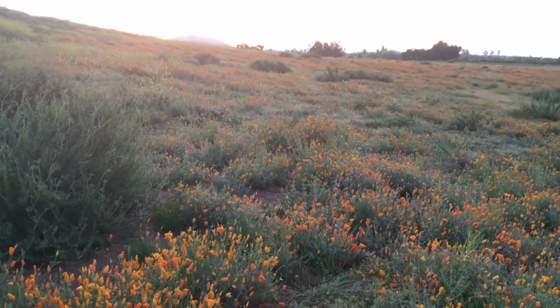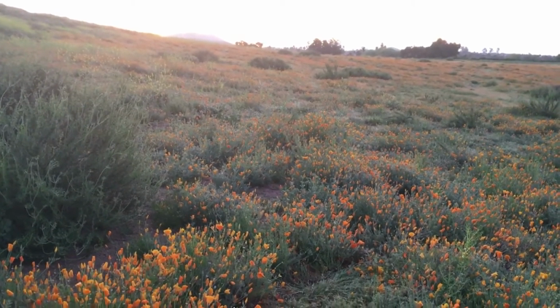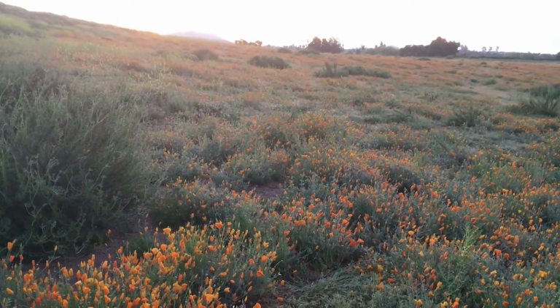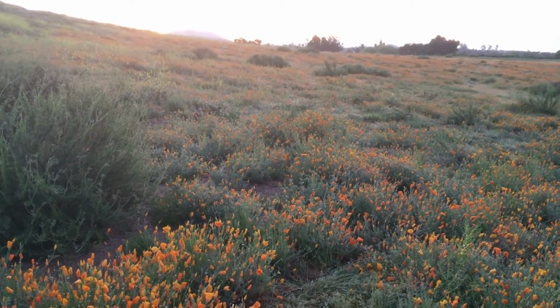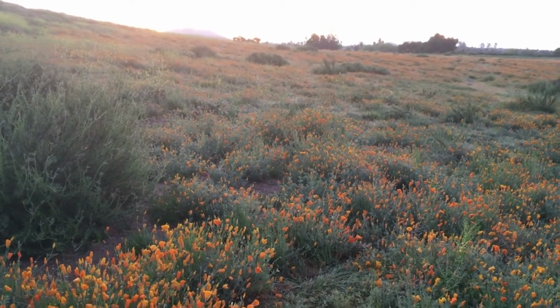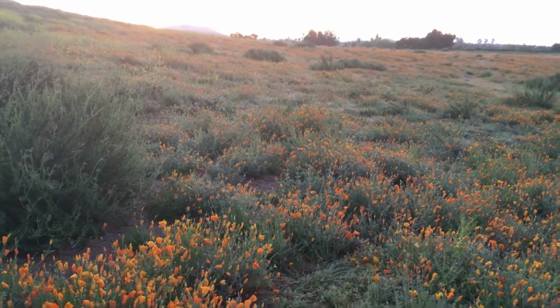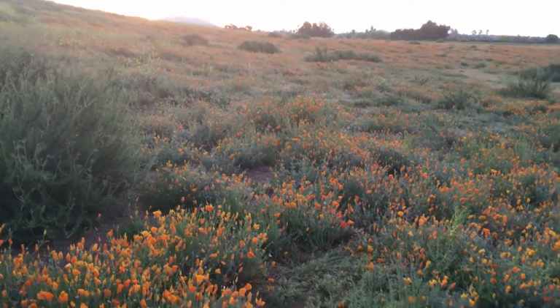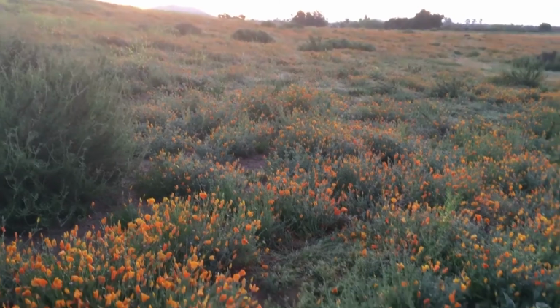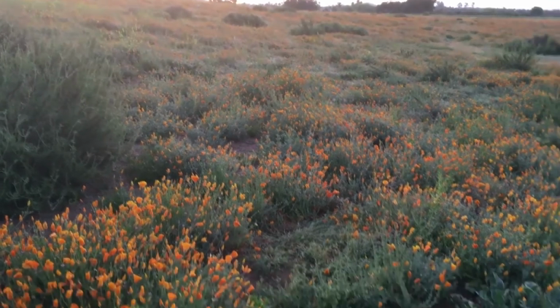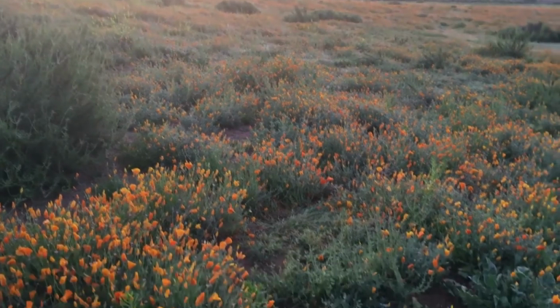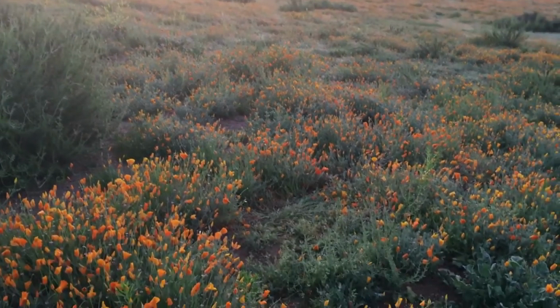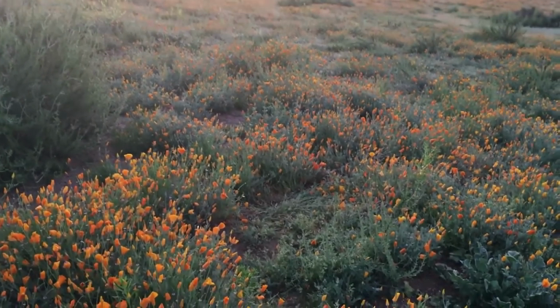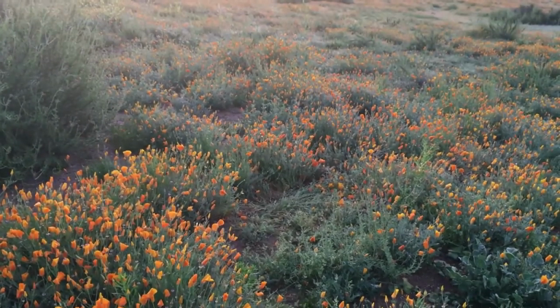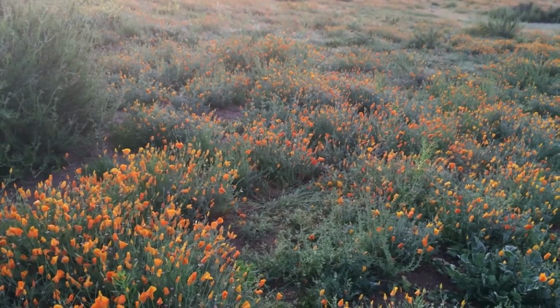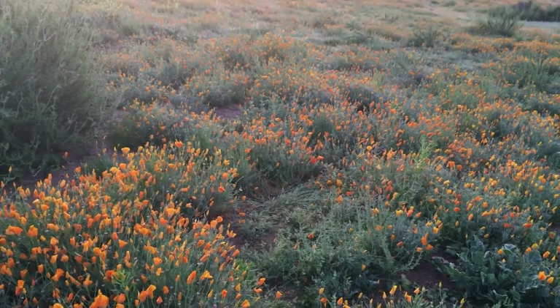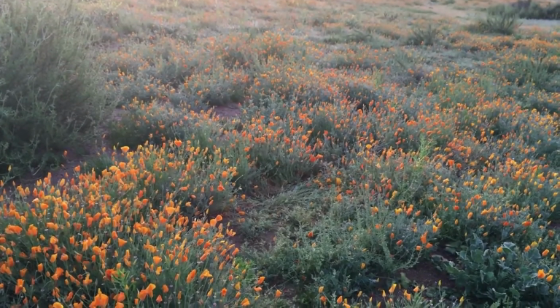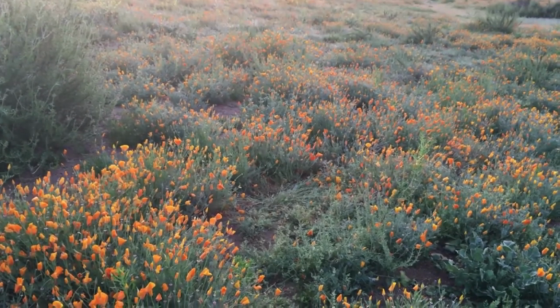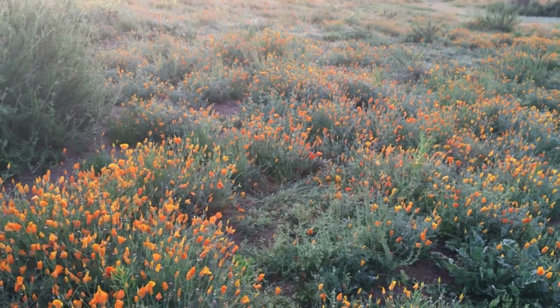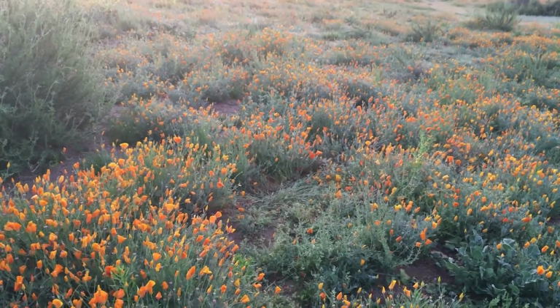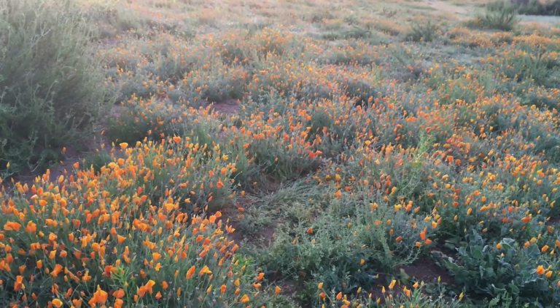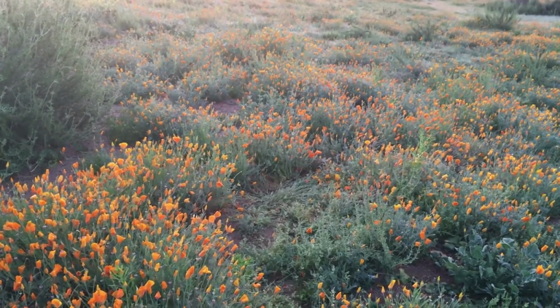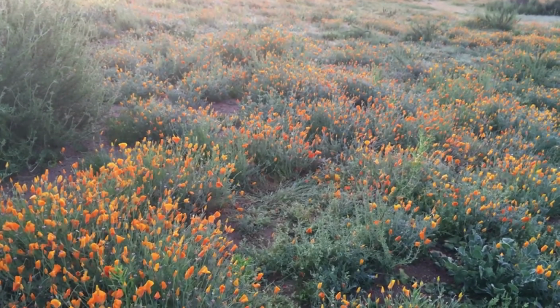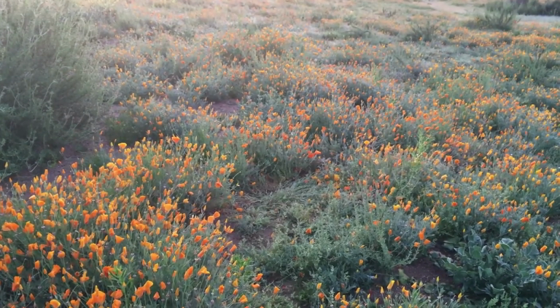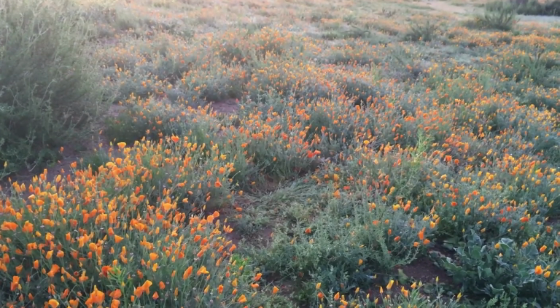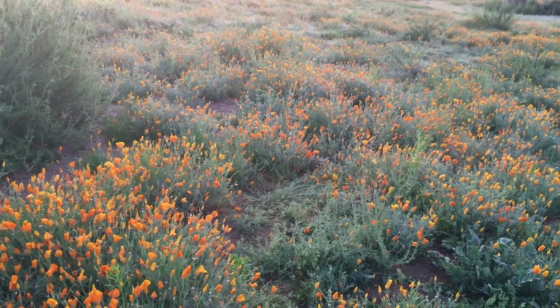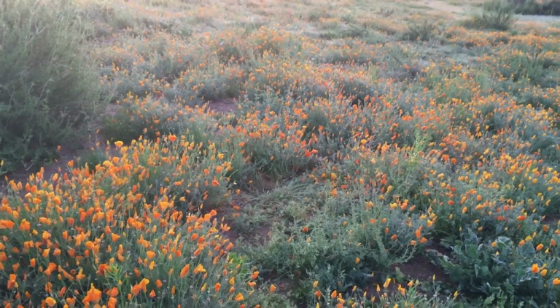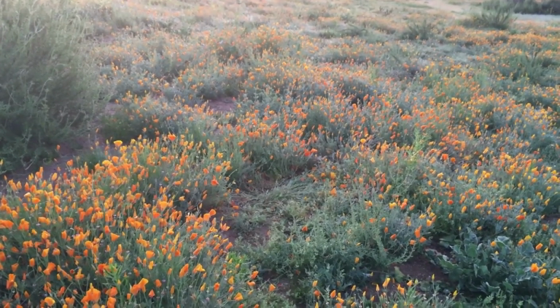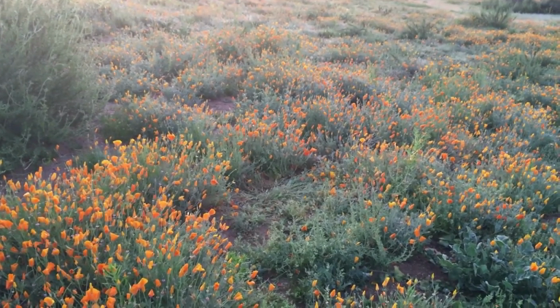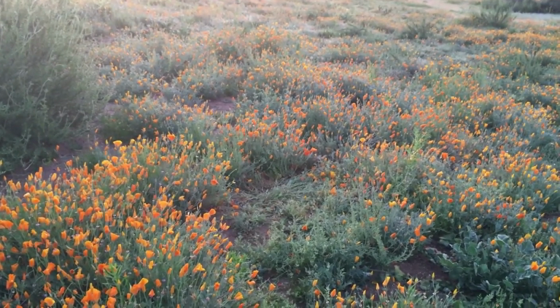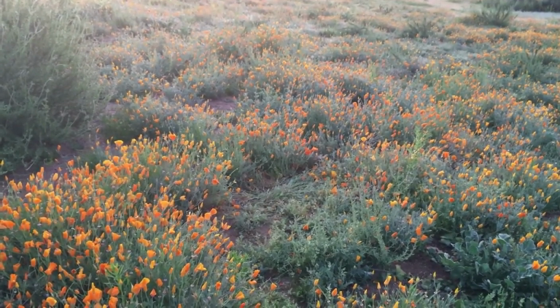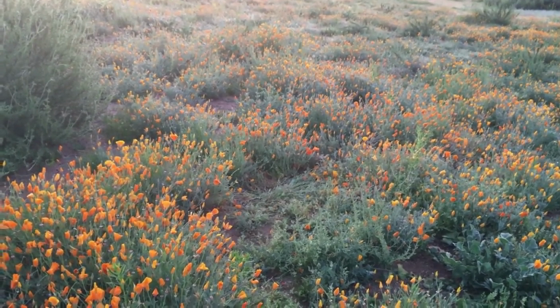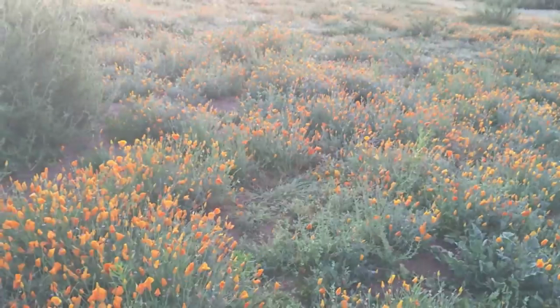Once the sun comes over the hill, it should light this up nicely — and I'll probably have something pretty nice to show for it.